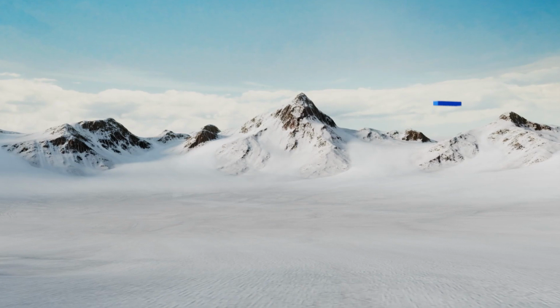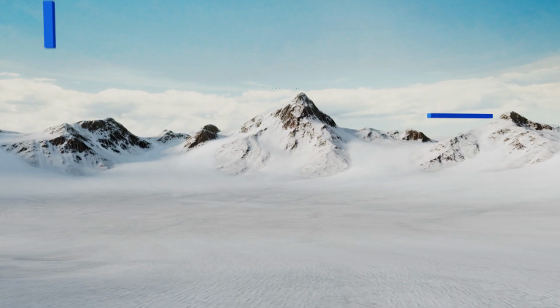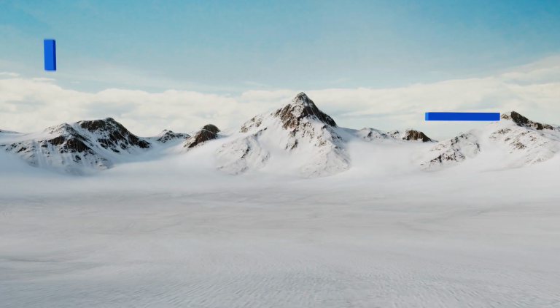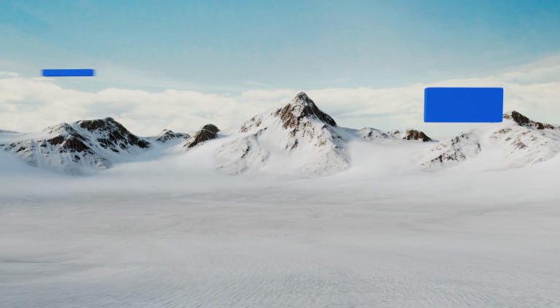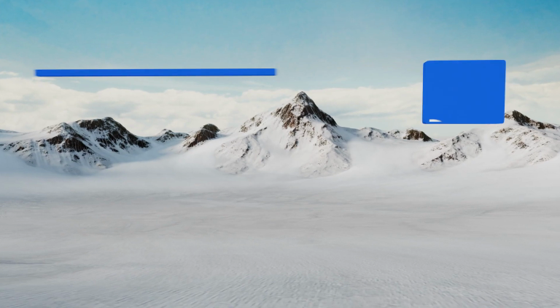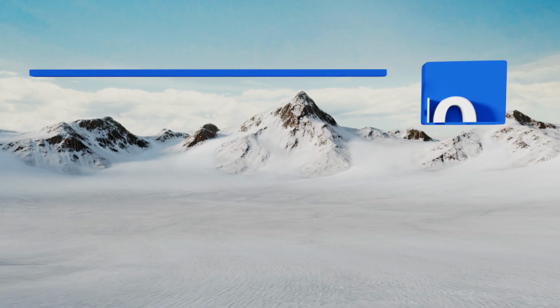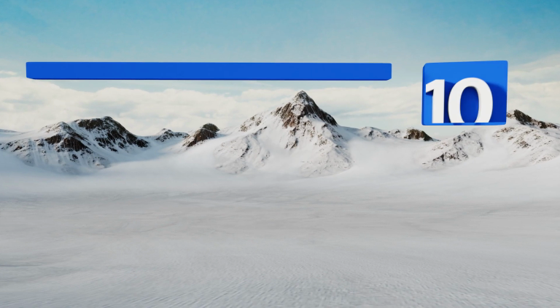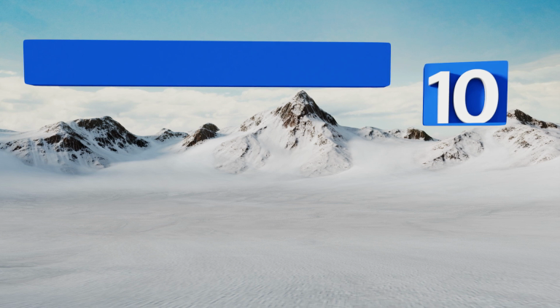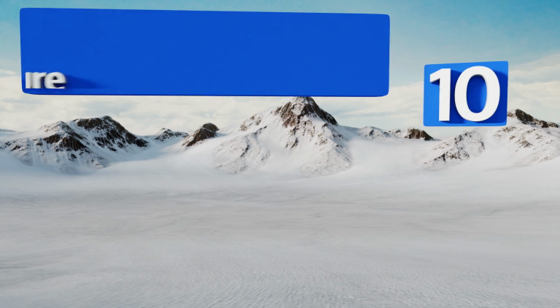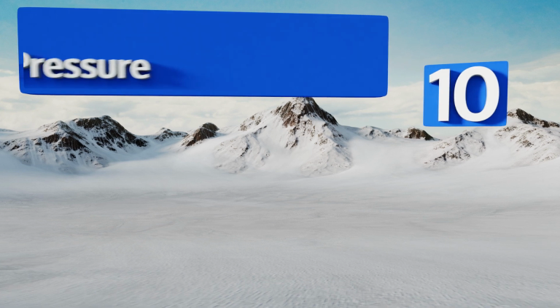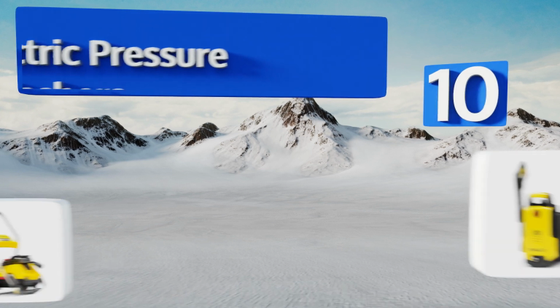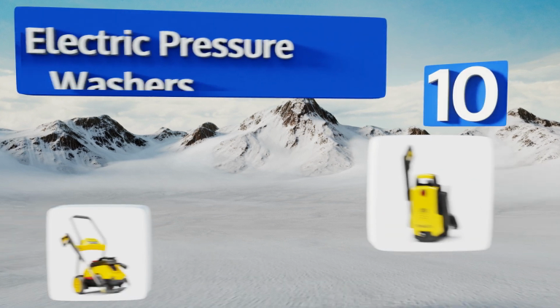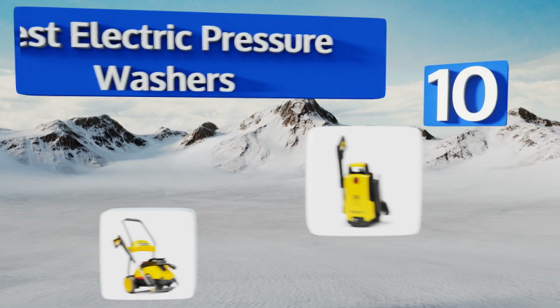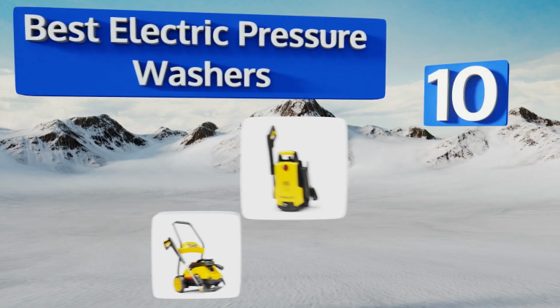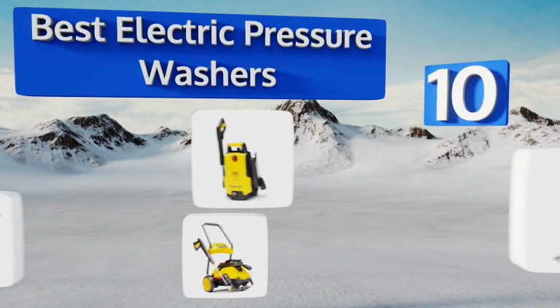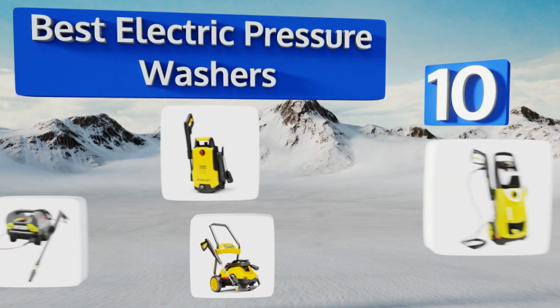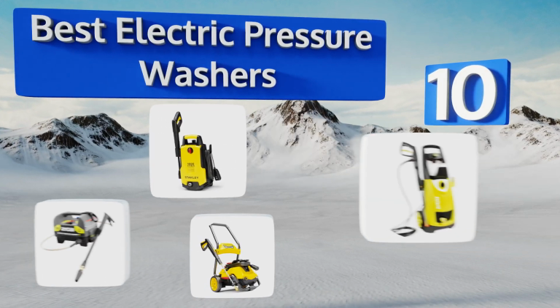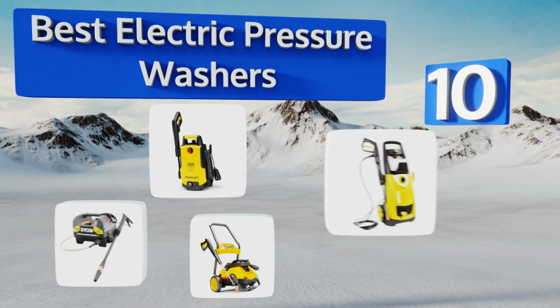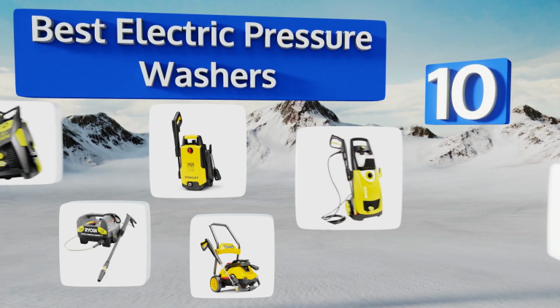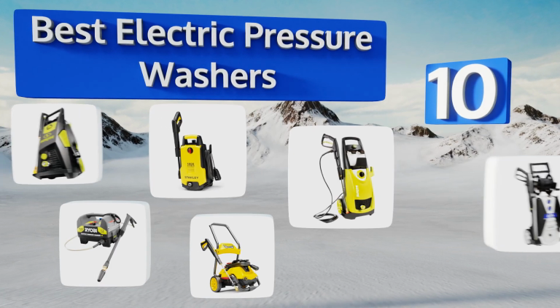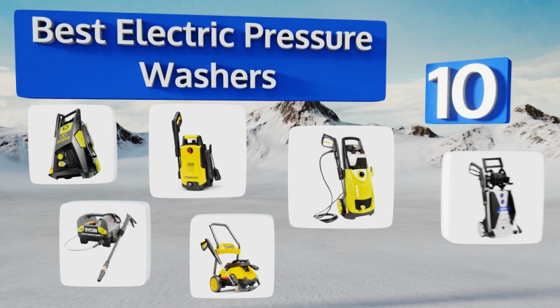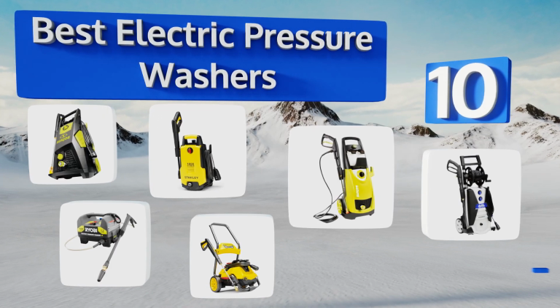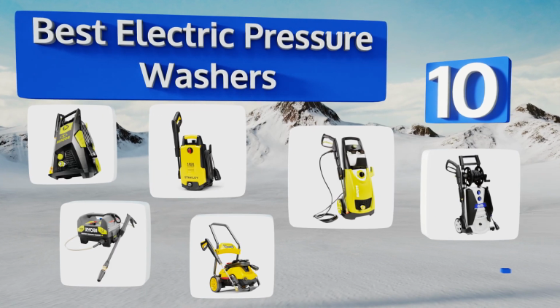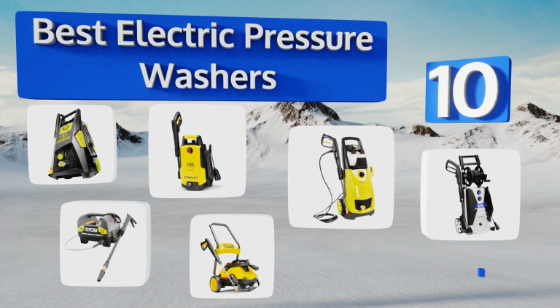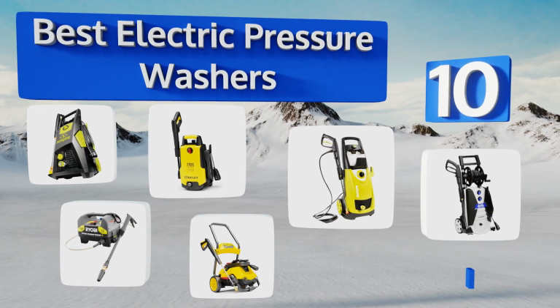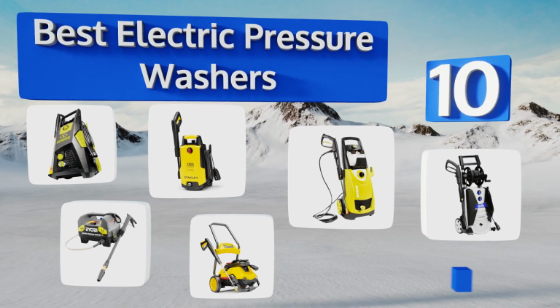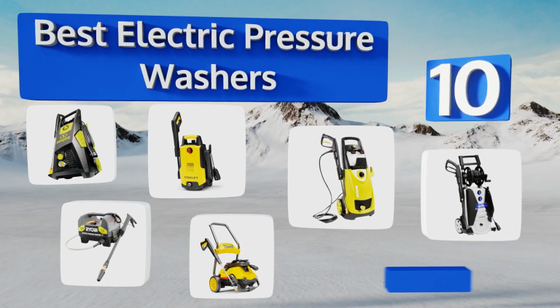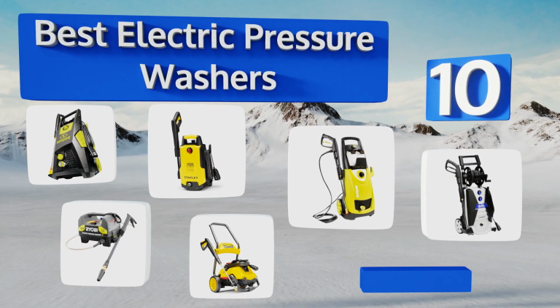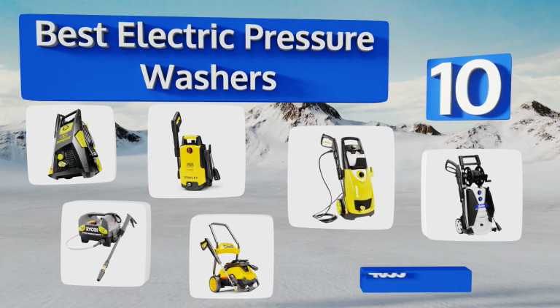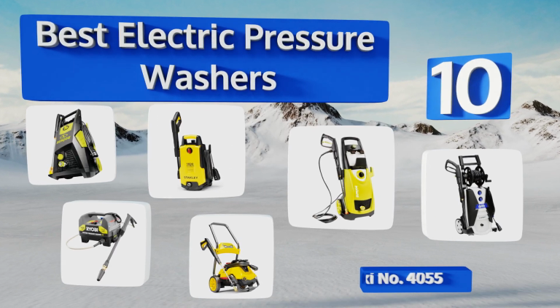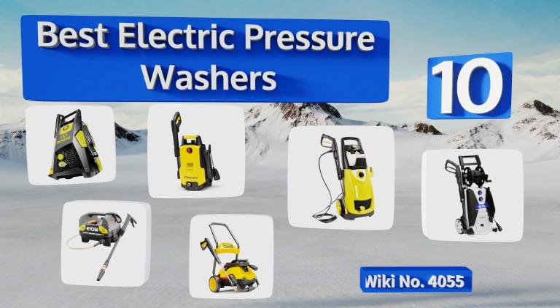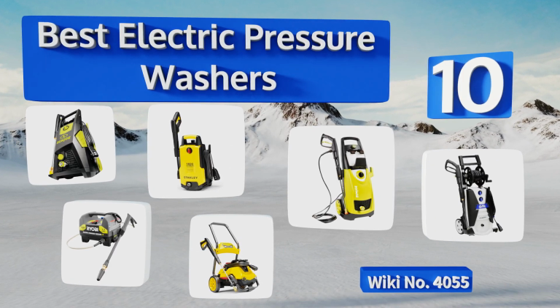EasyVid presents the 10 best electric pressure washers. Let's get started with the list.